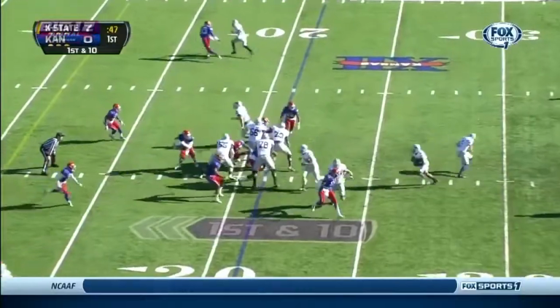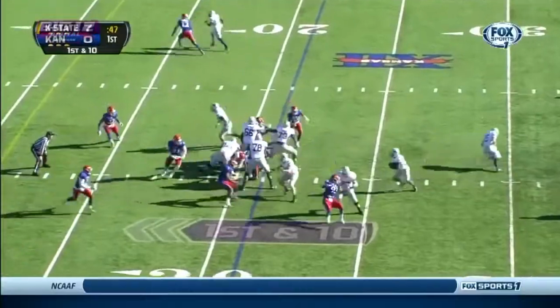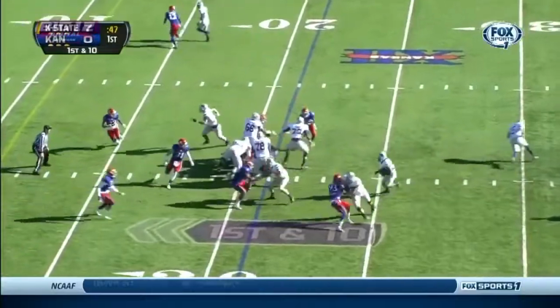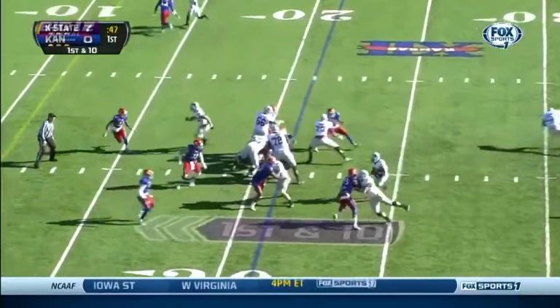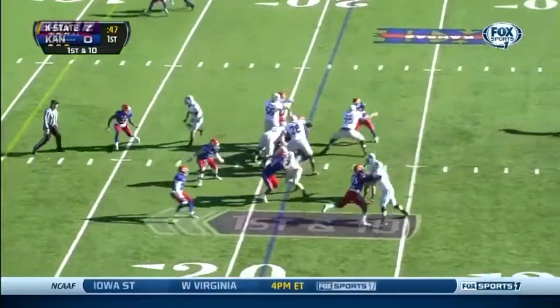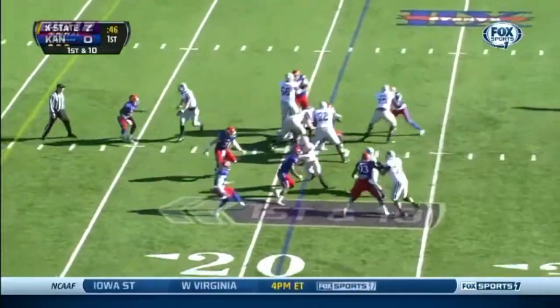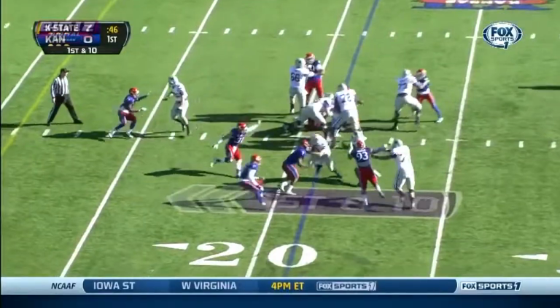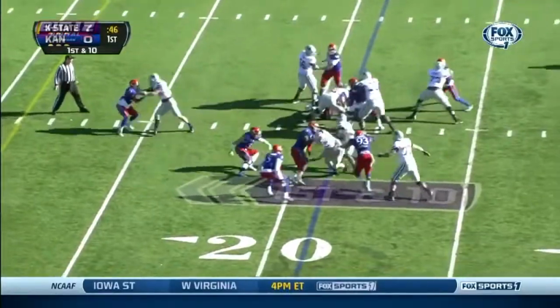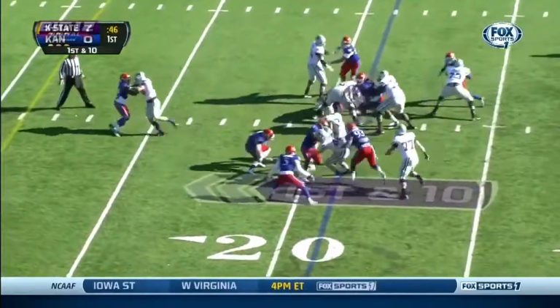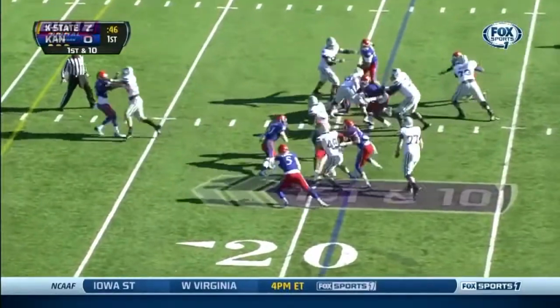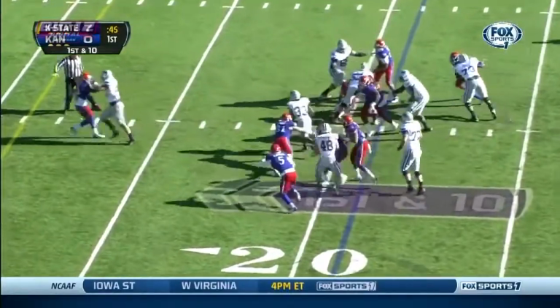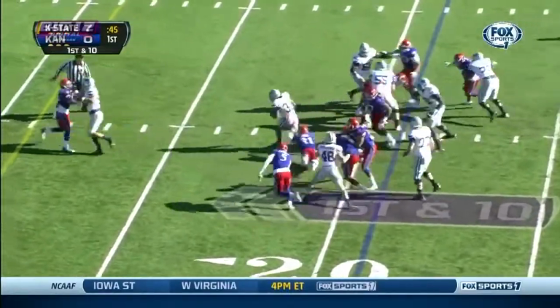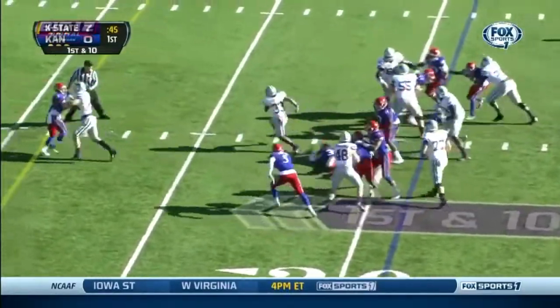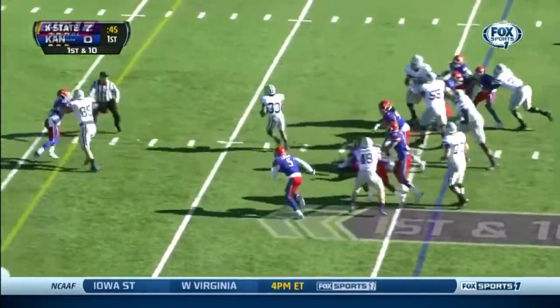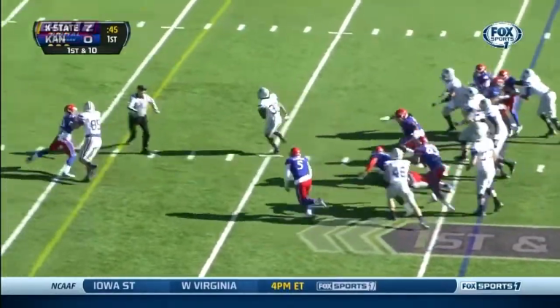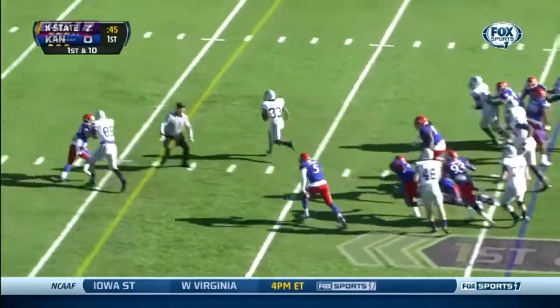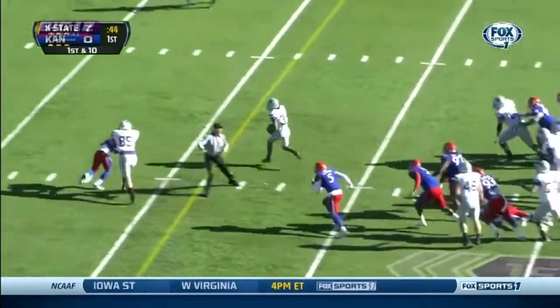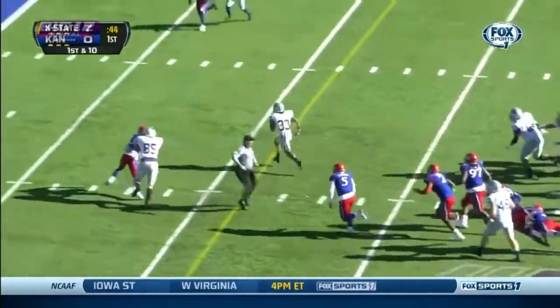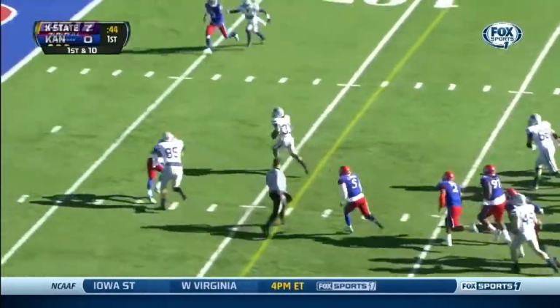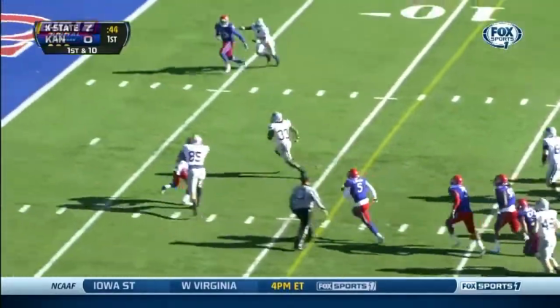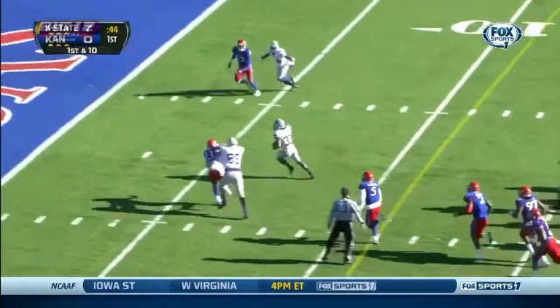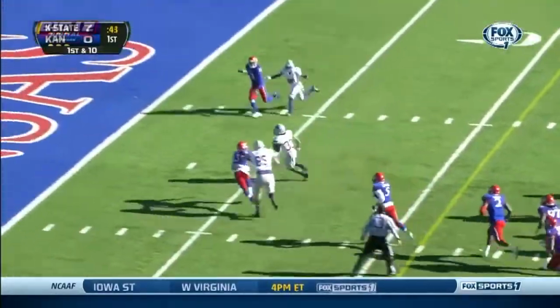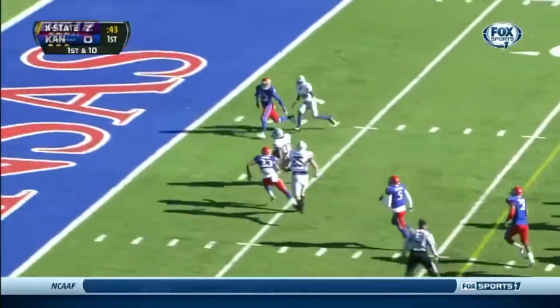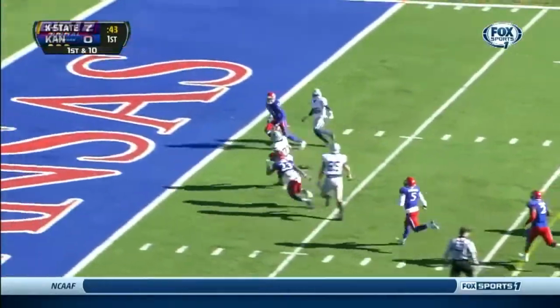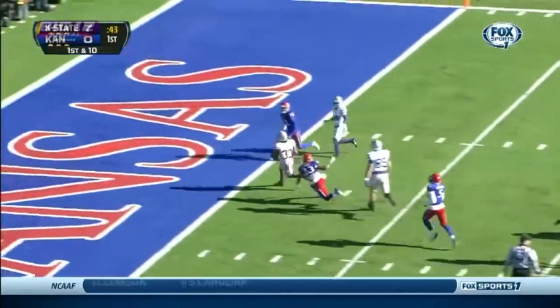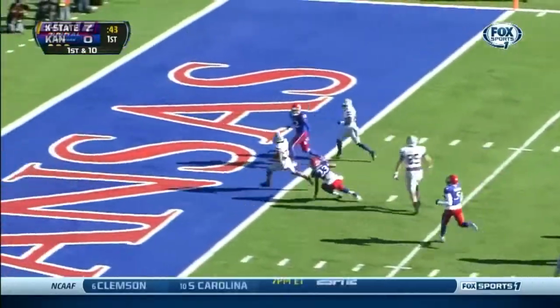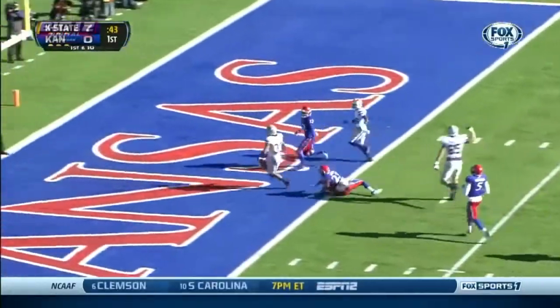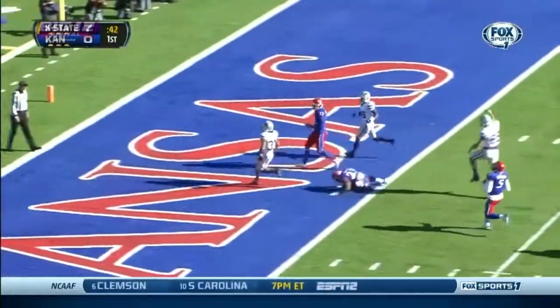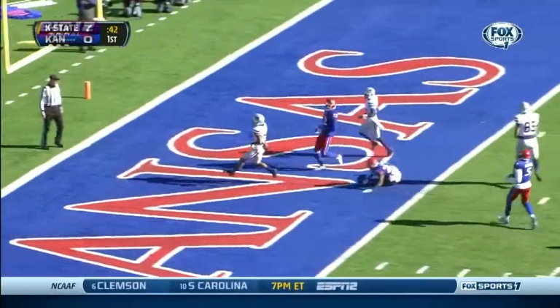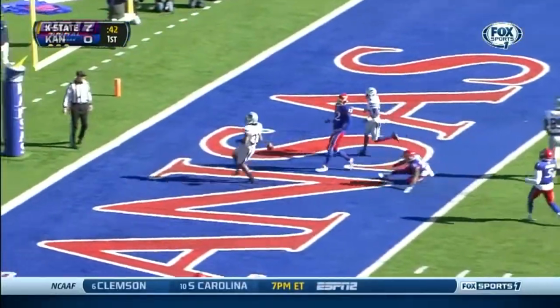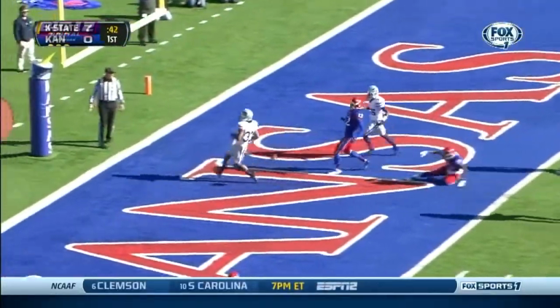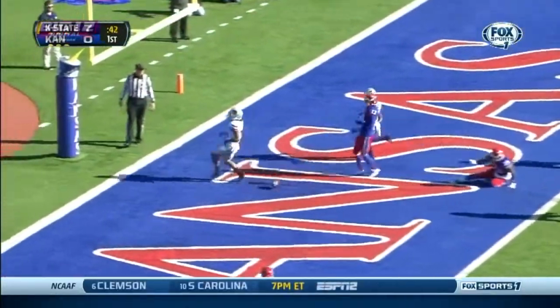Here's Hubert again, third time in this drive, third time with some big yards, and he's got some daylight into the end zone!